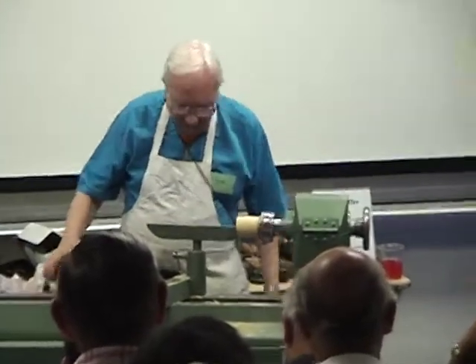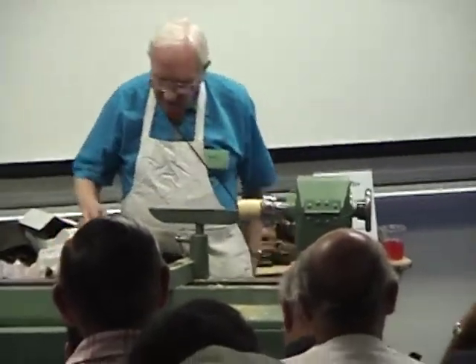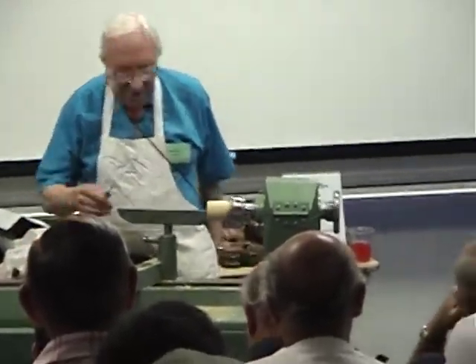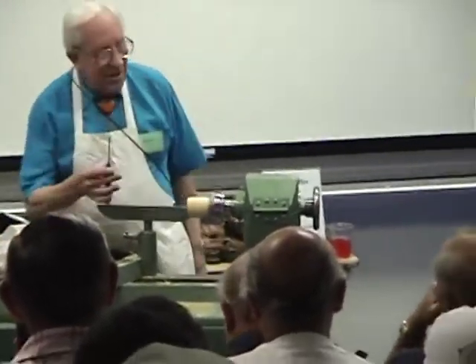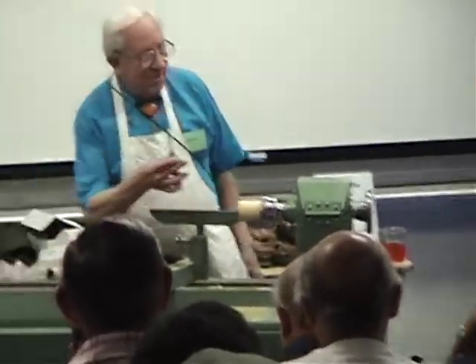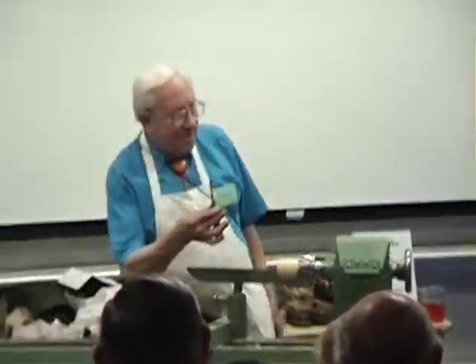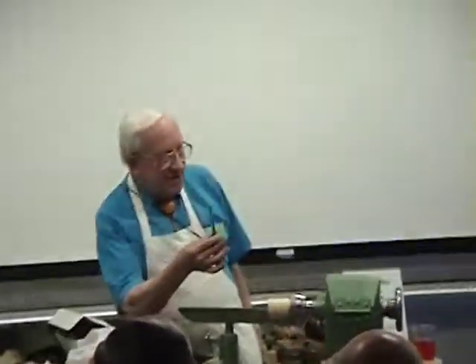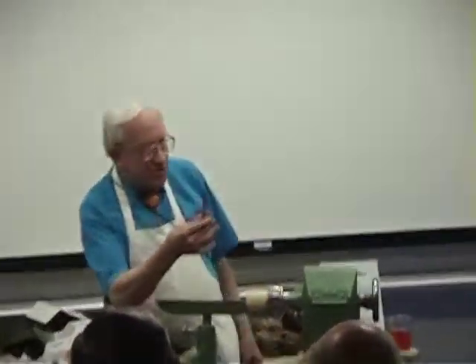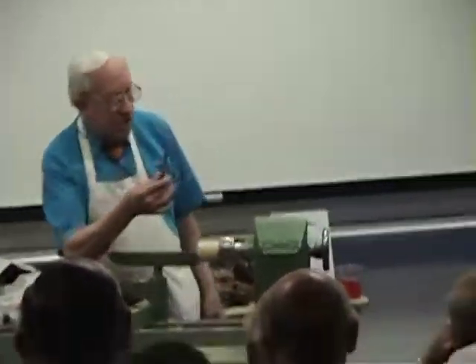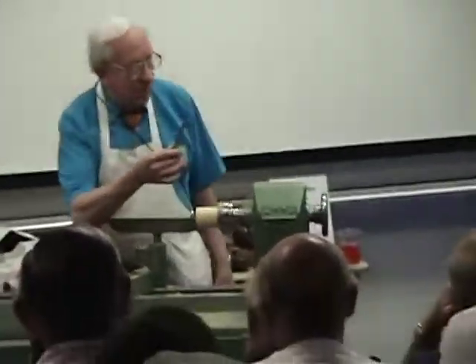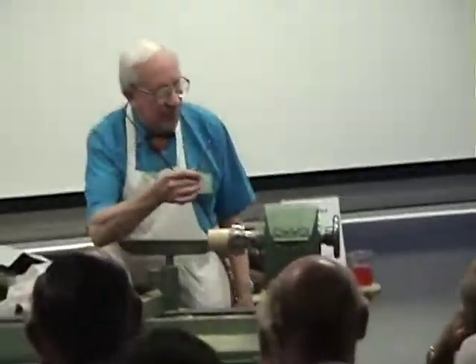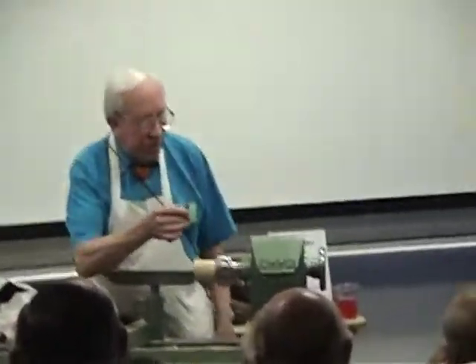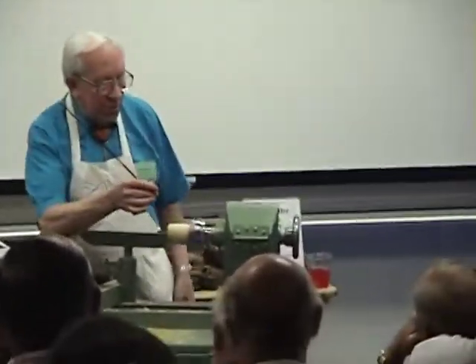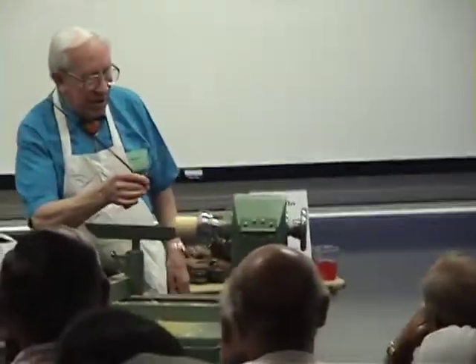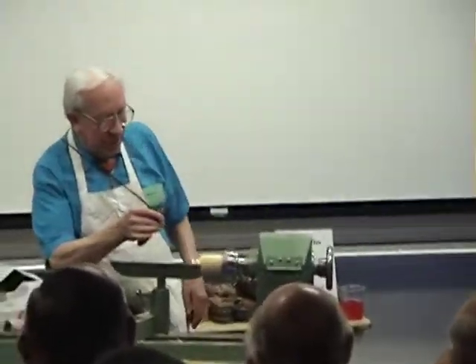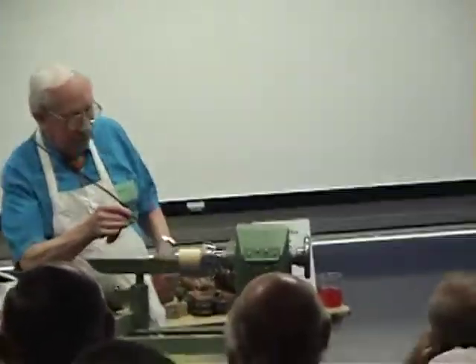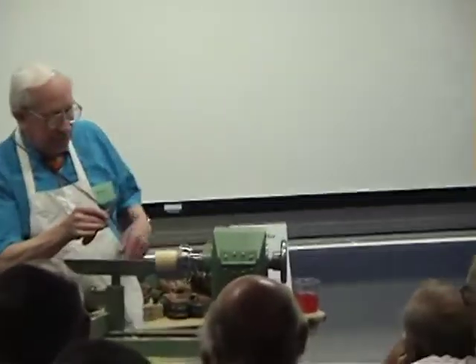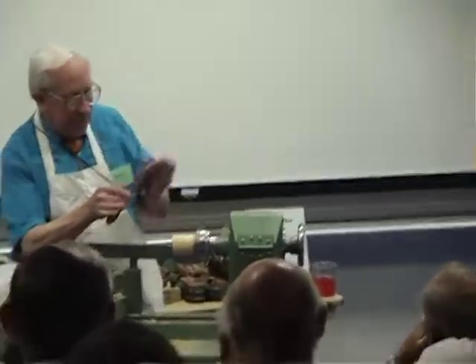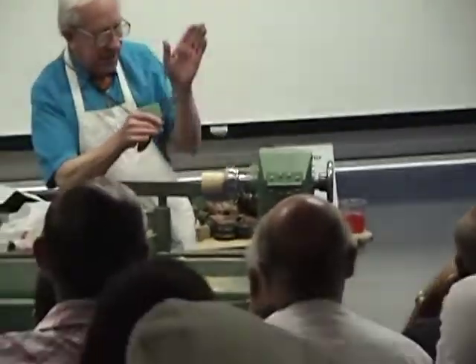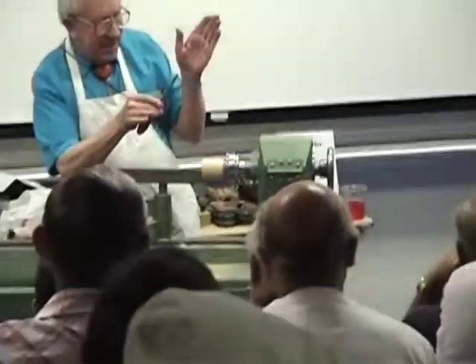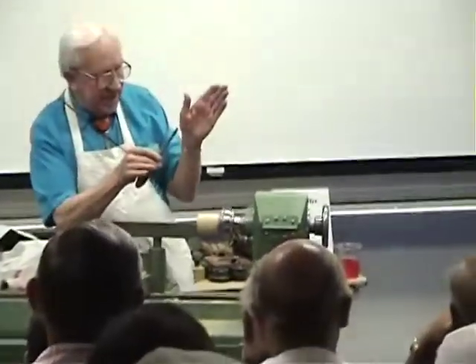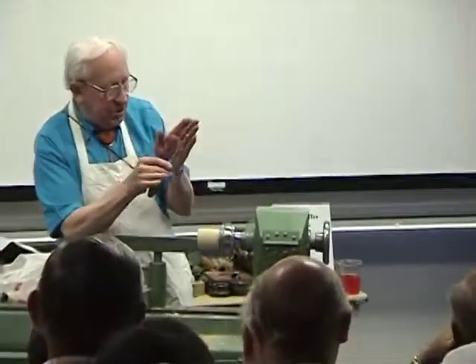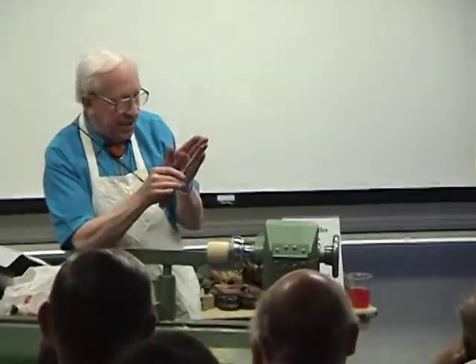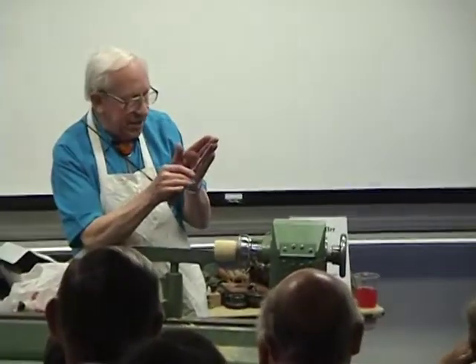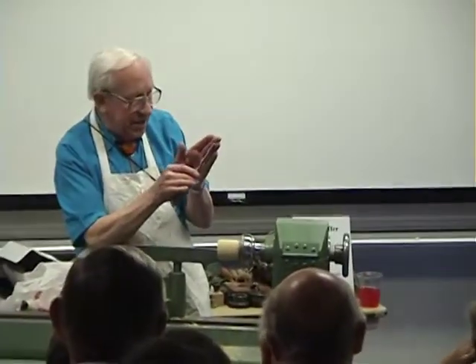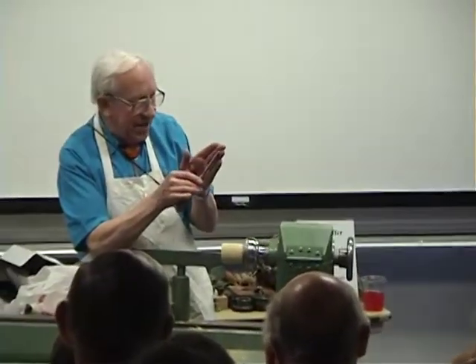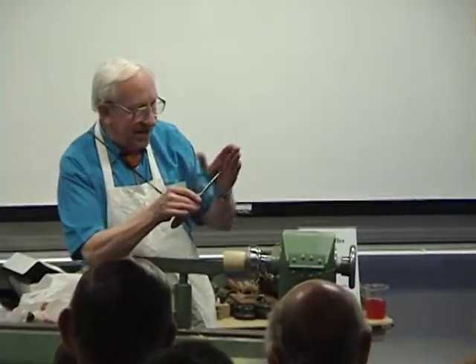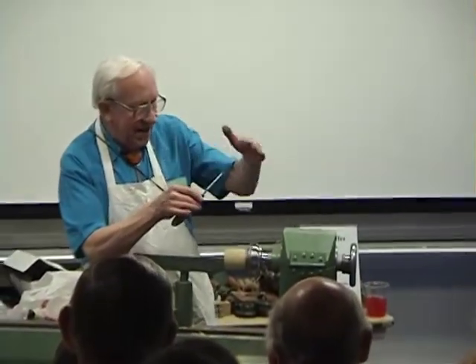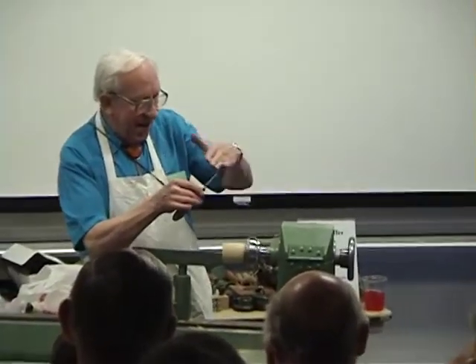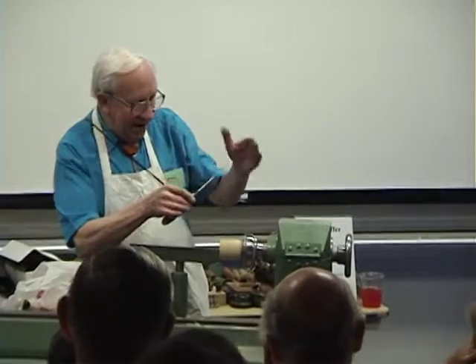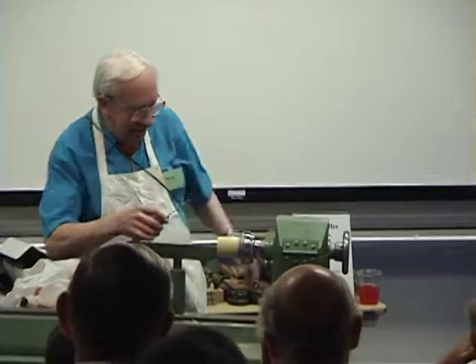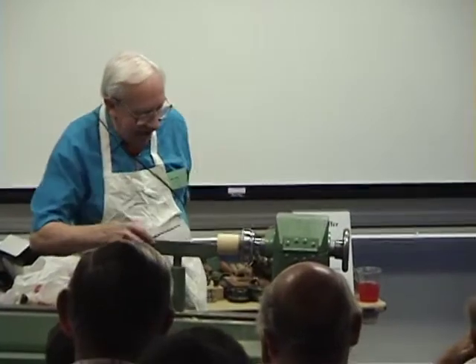Now, we're going to finish this off with a square tool, which has an edge on that side and that.